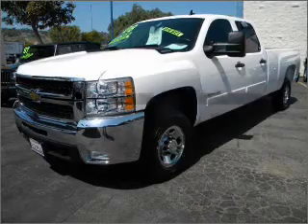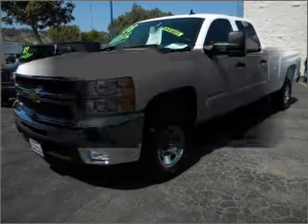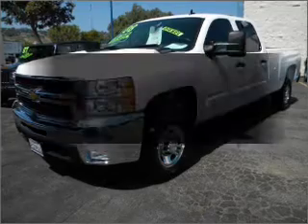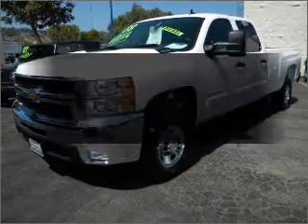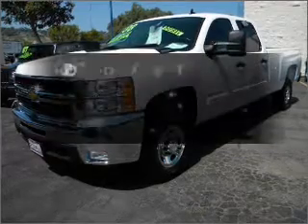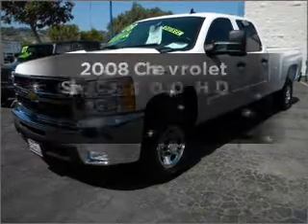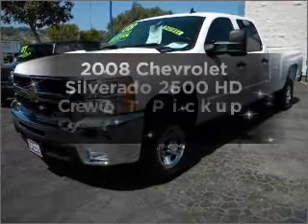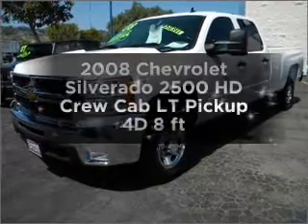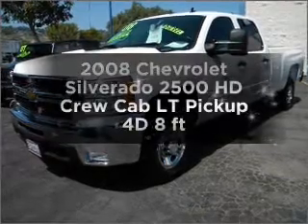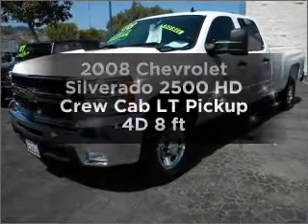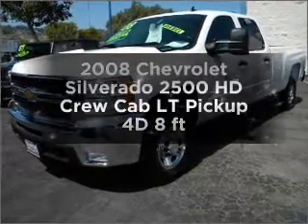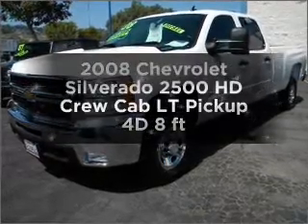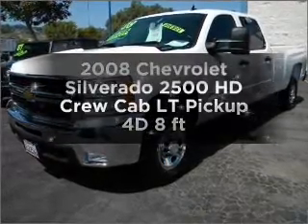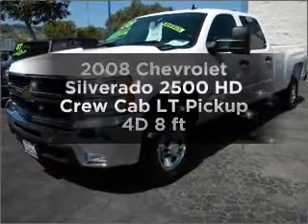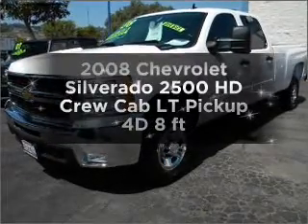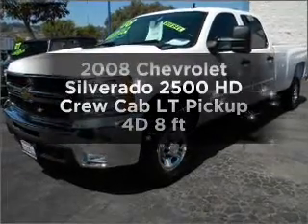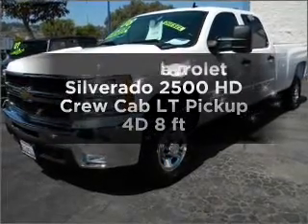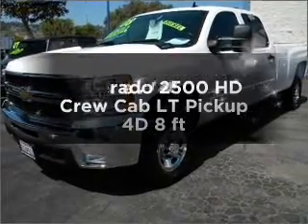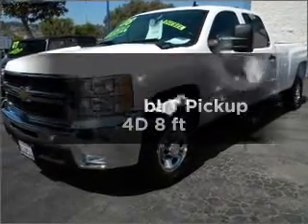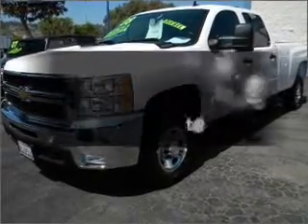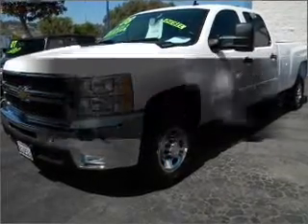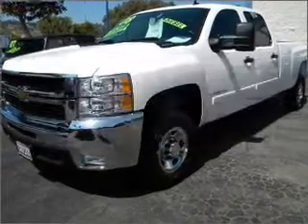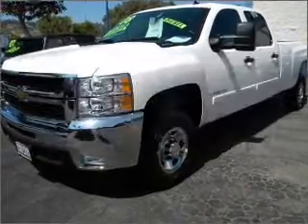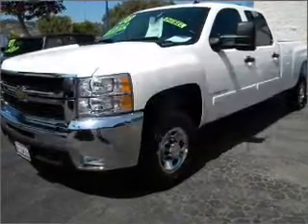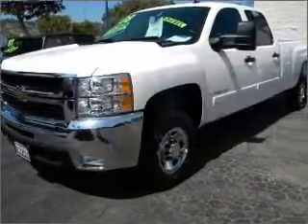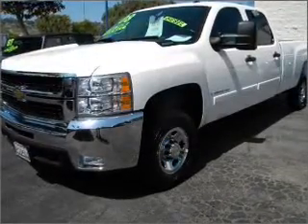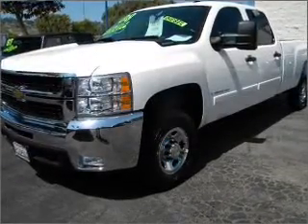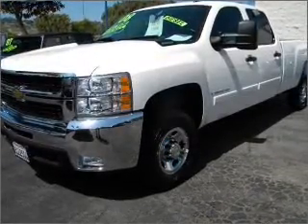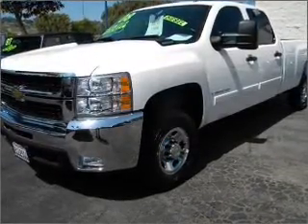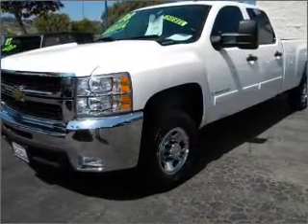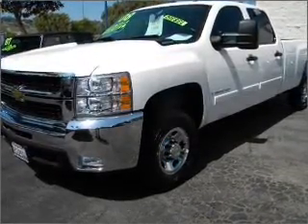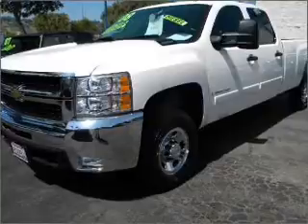This is the set of wheels you've been looking for, with a reliable engine connected to a smooth shifting transmission.